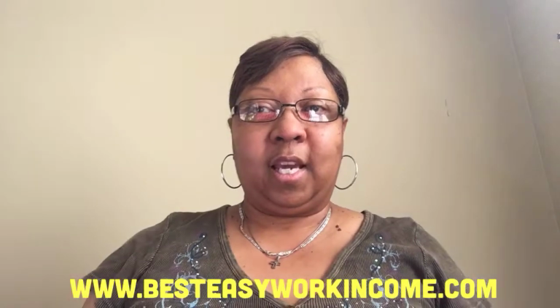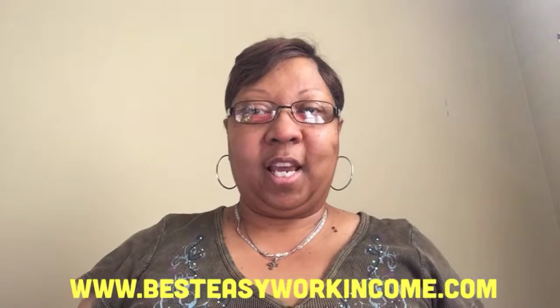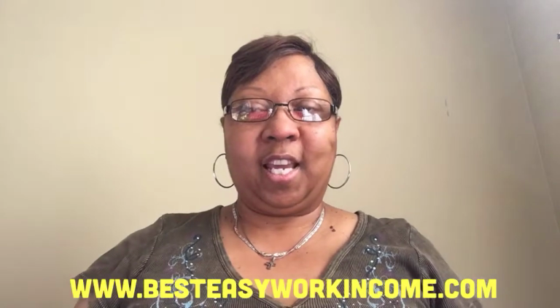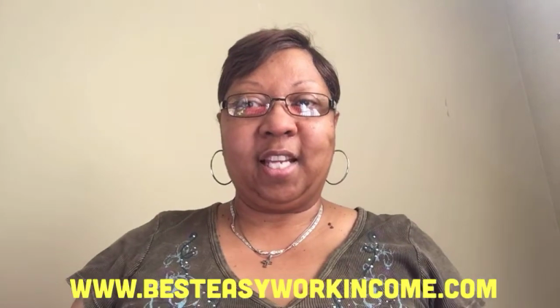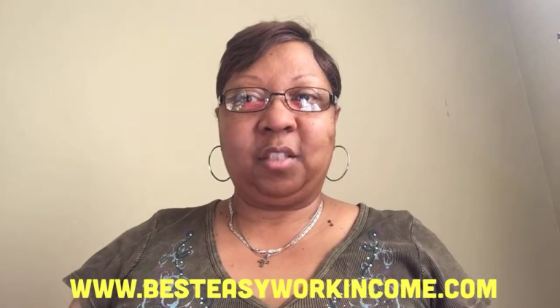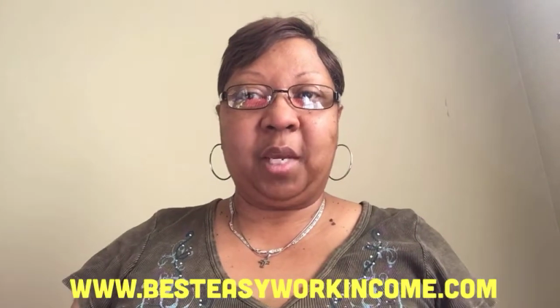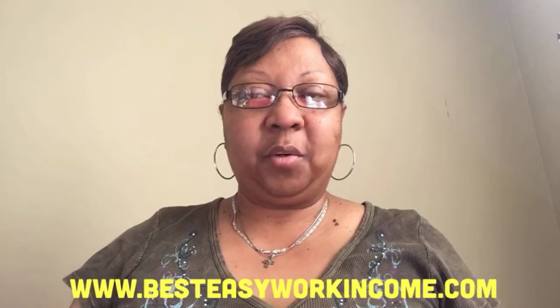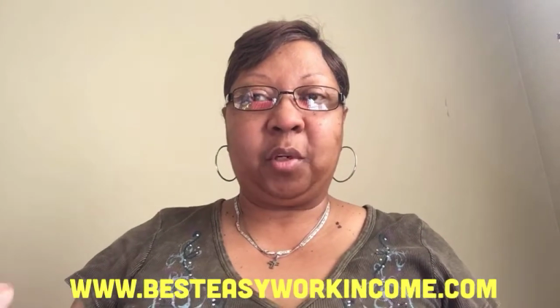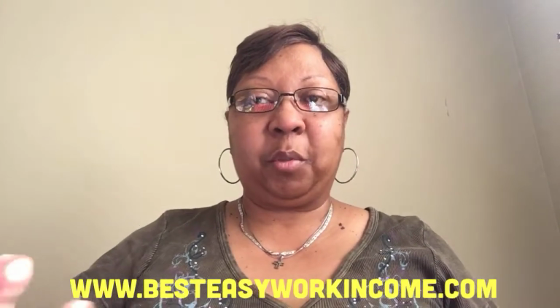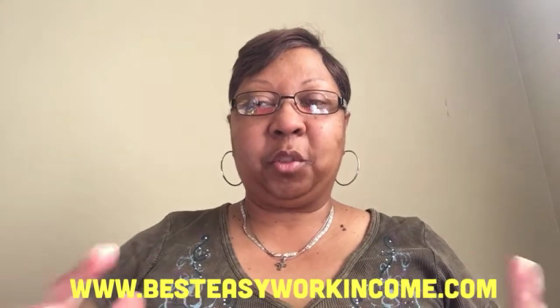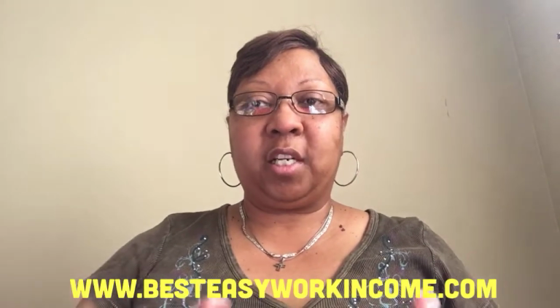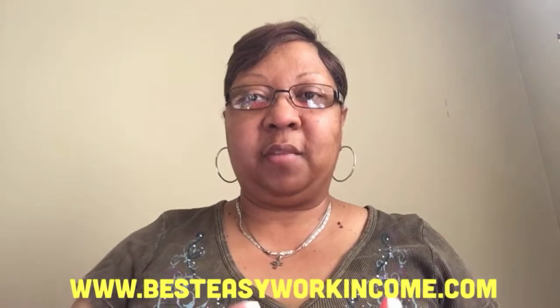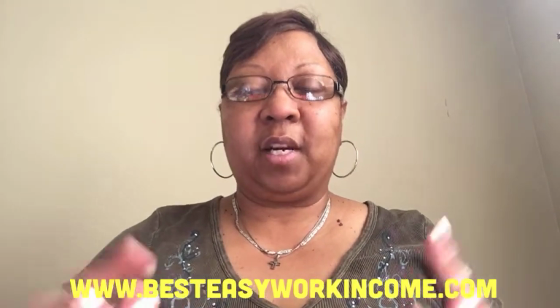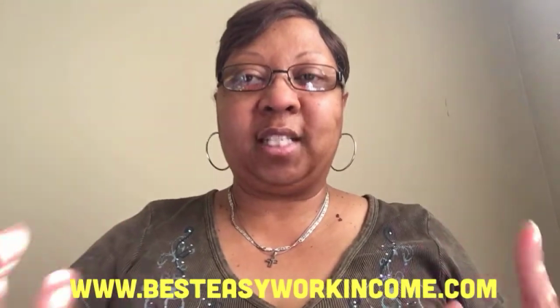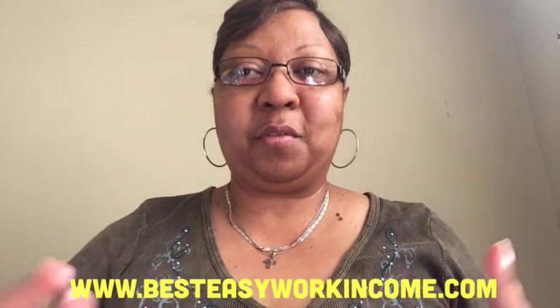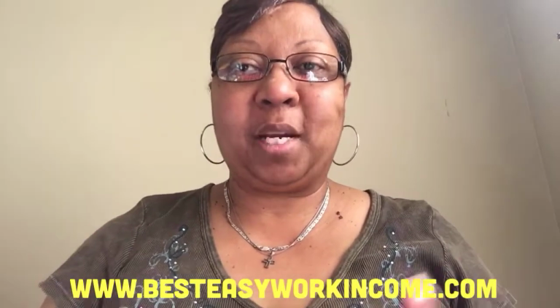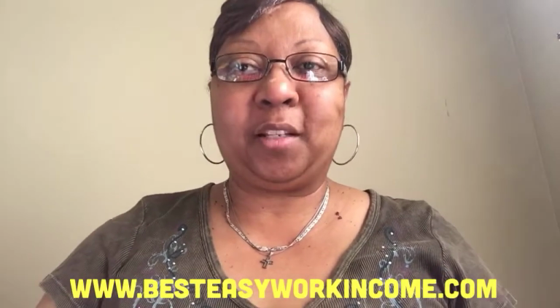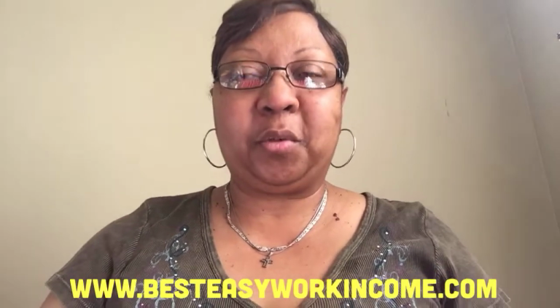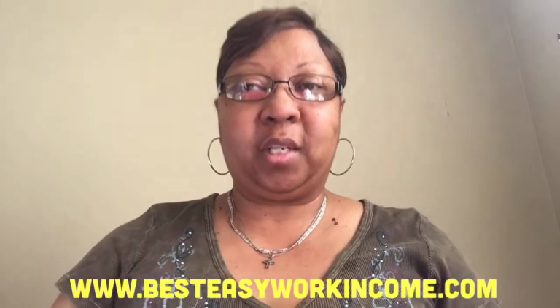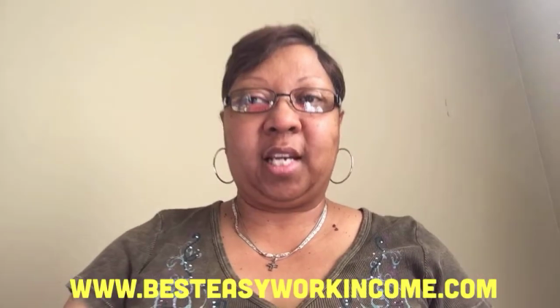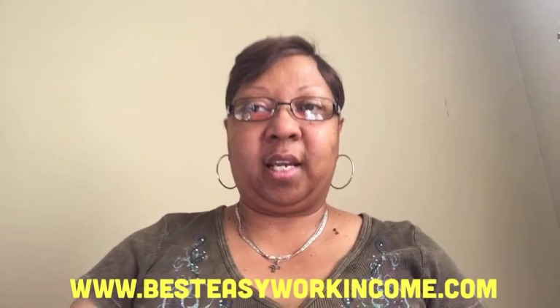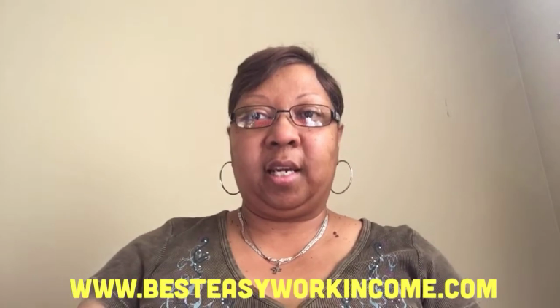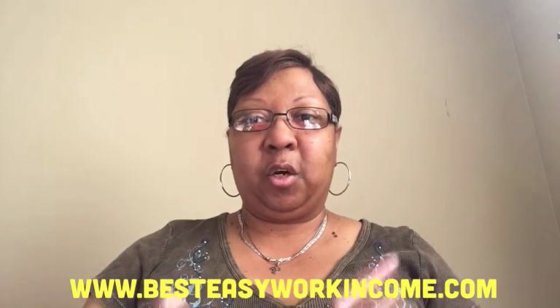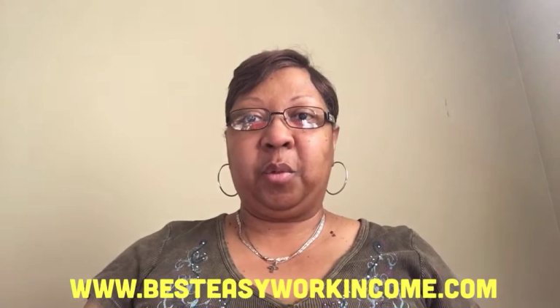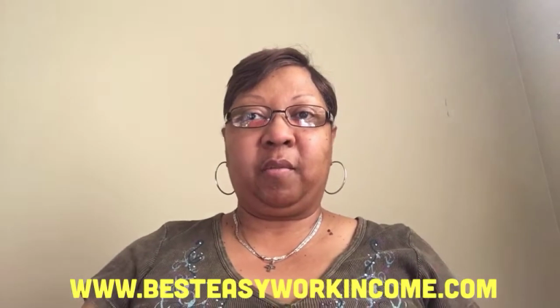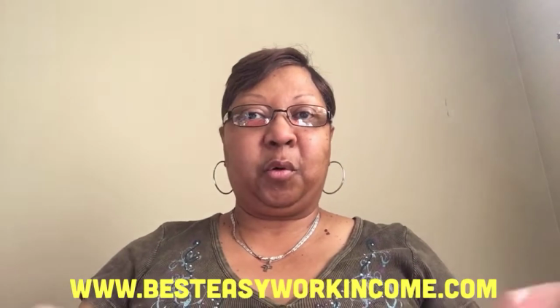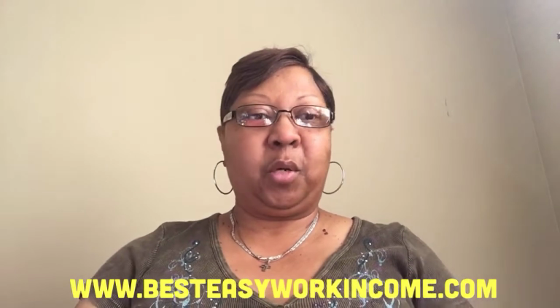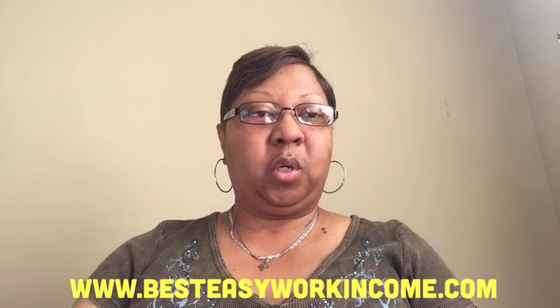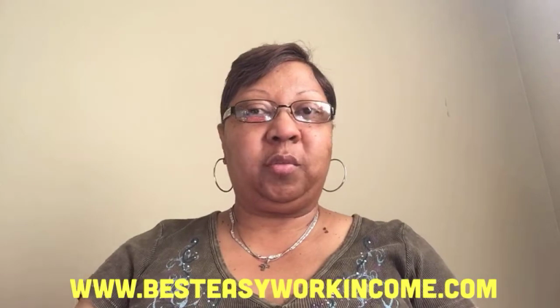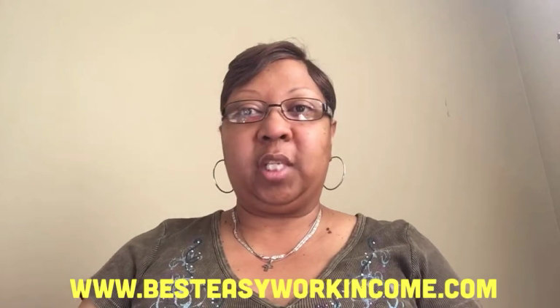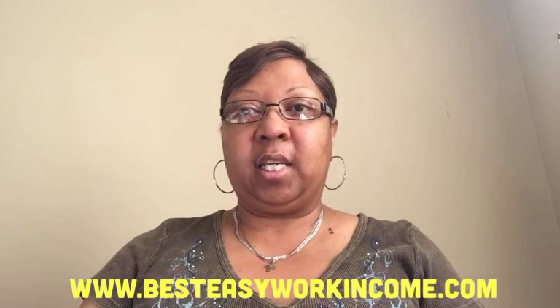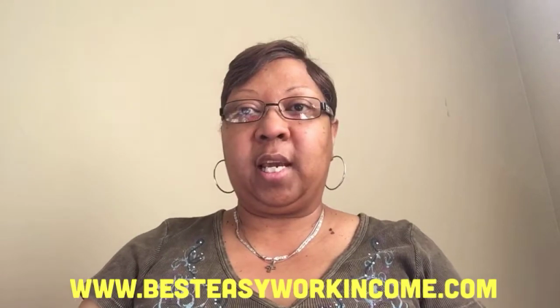Hey guys, it's Pandora the Postcard Diva. How's everybody out there doing today? Hope you're having a great and wonderful day today.